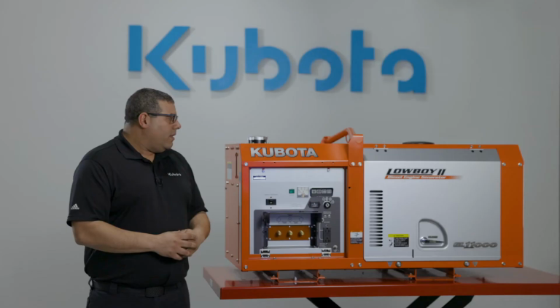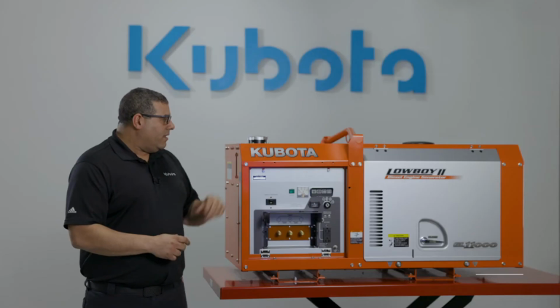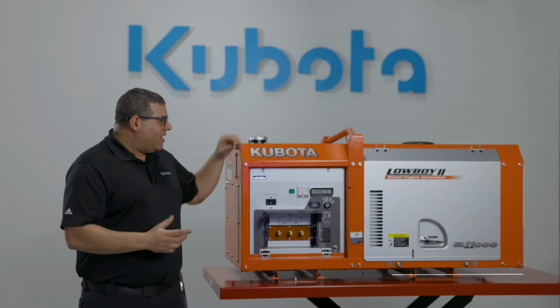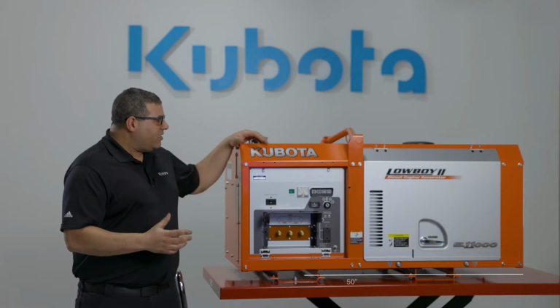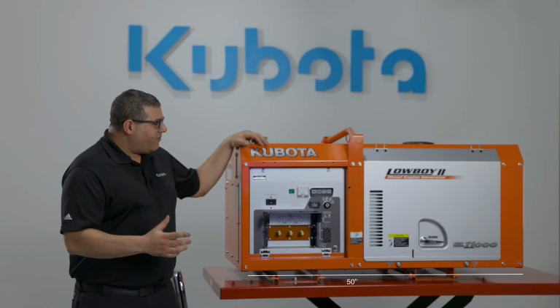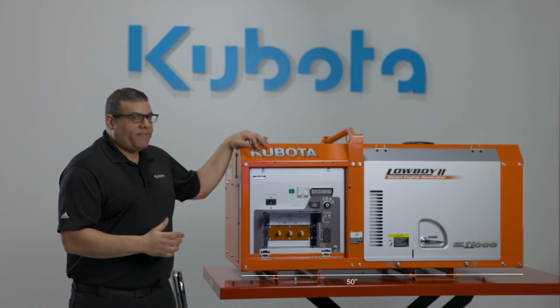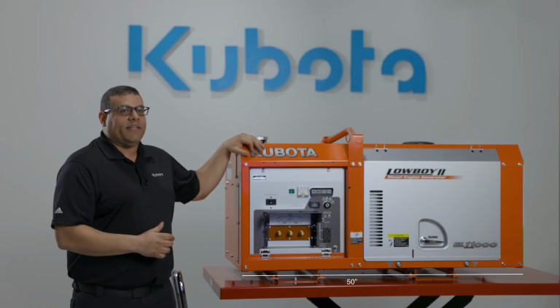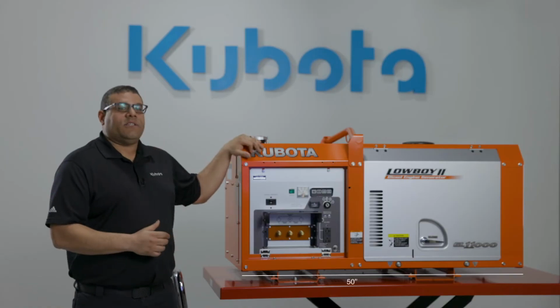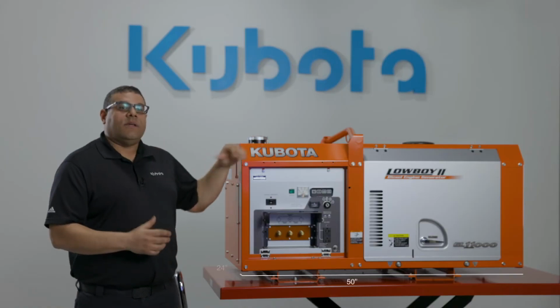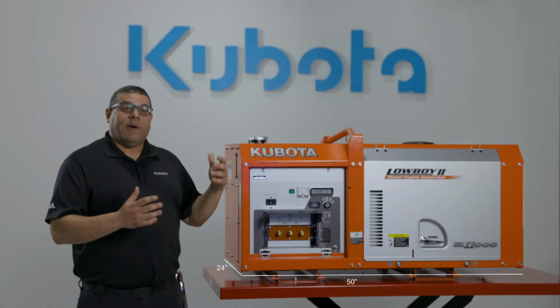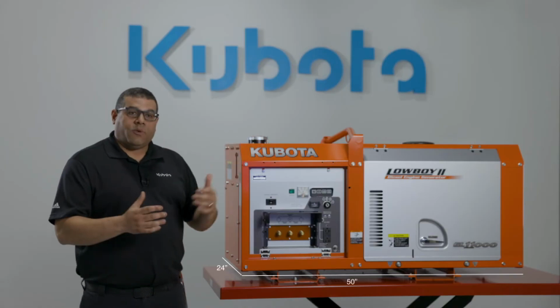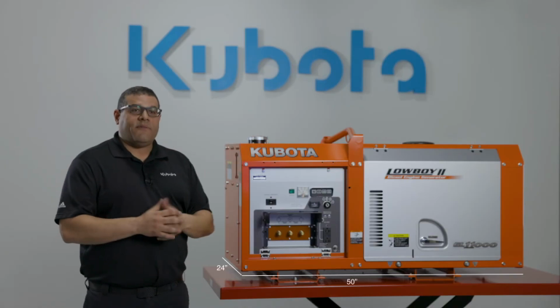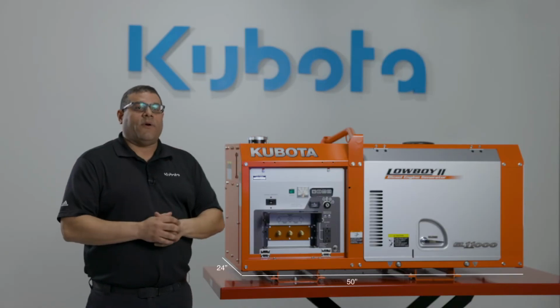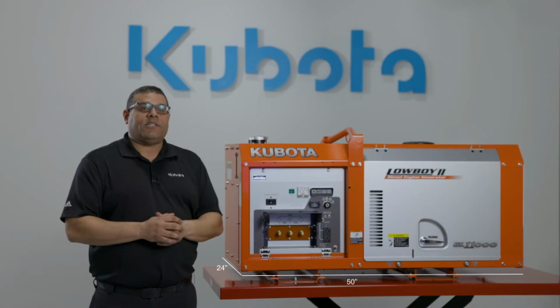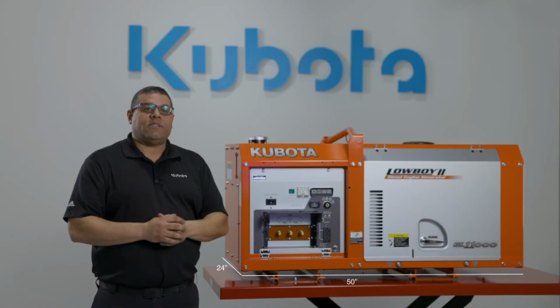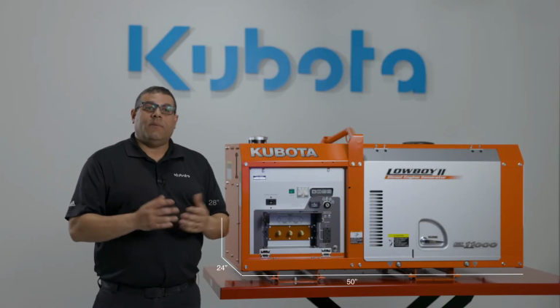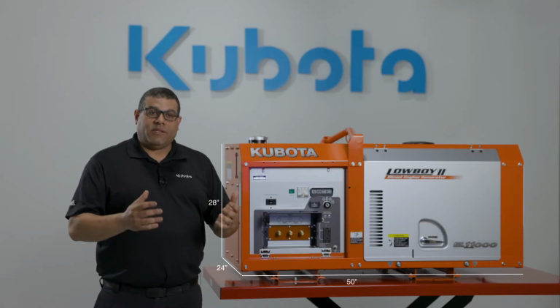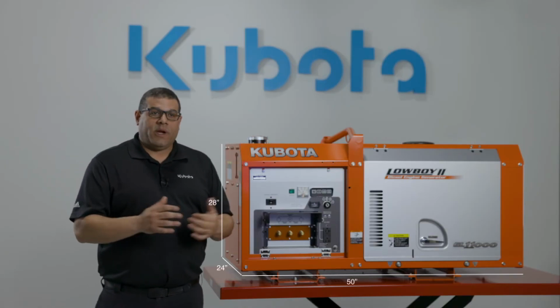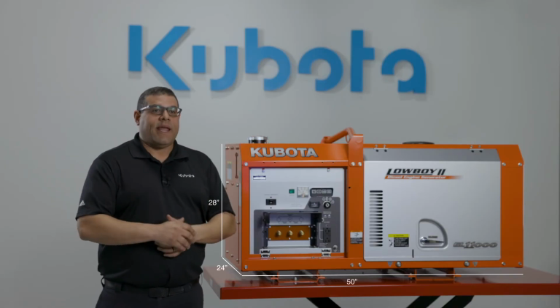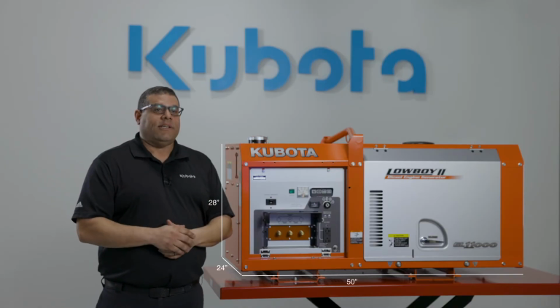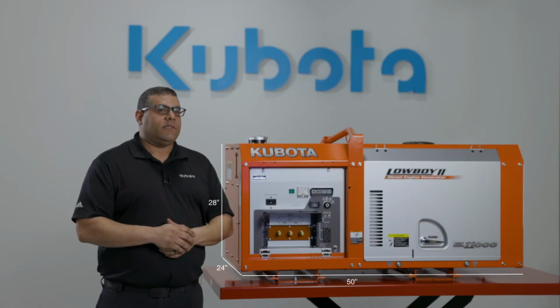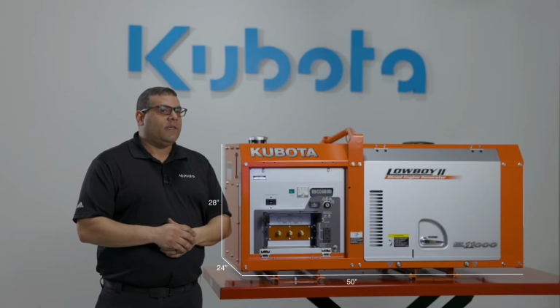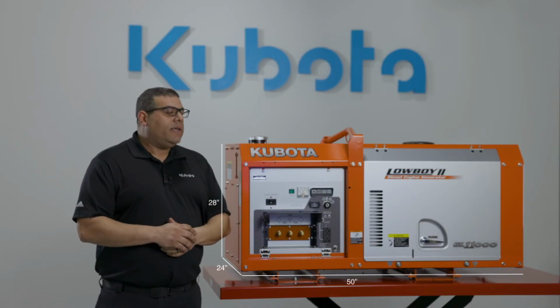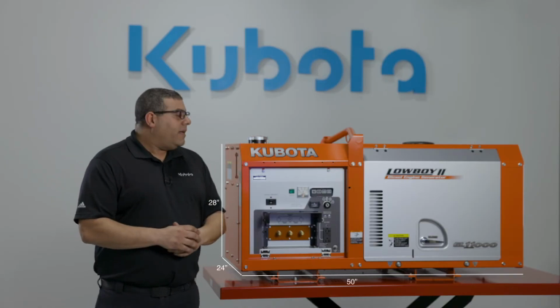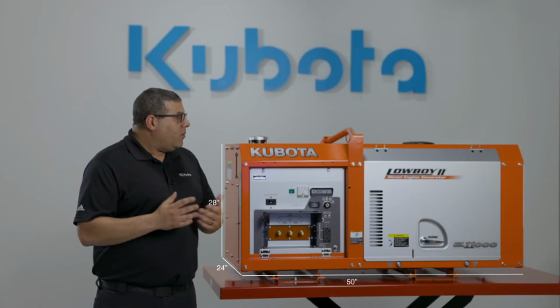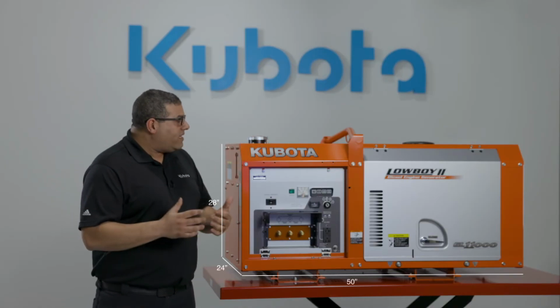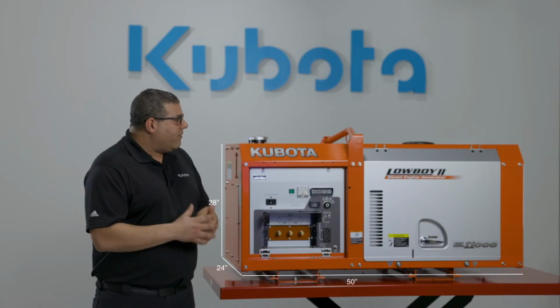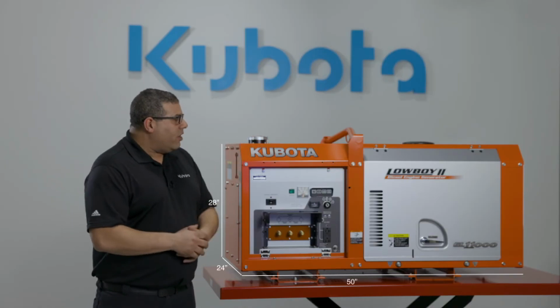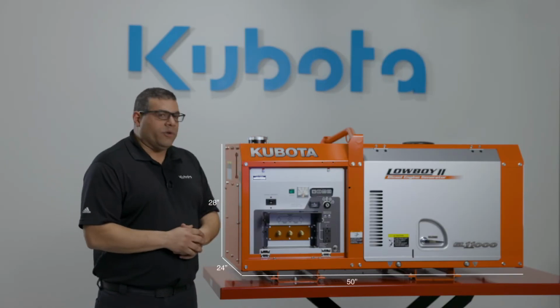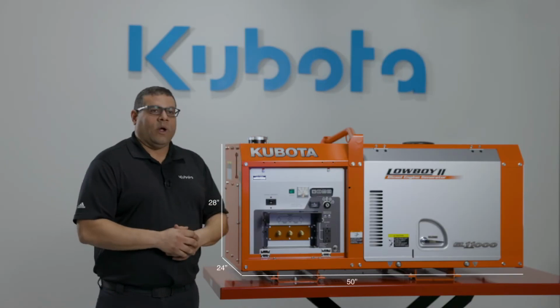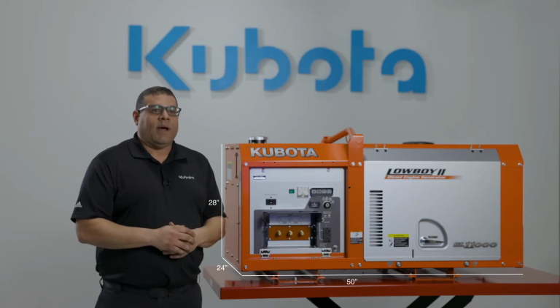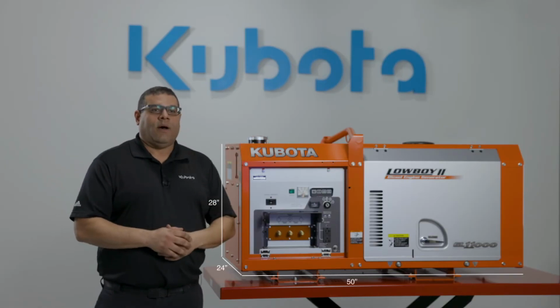The dimensions are 50 inches by 24 inches by 28 inches and it weighs 701 pounds.